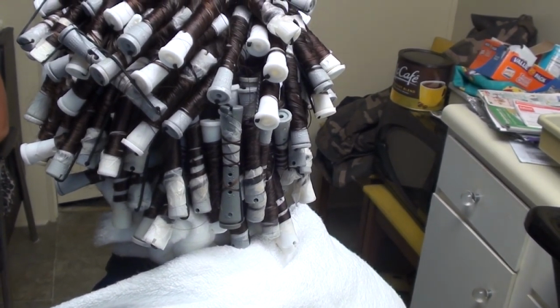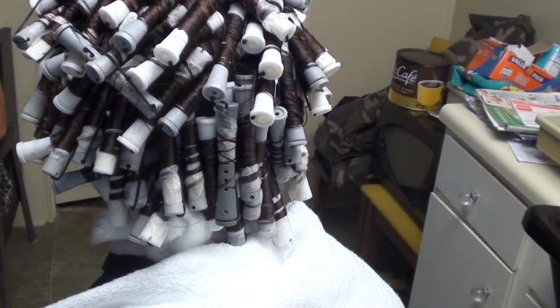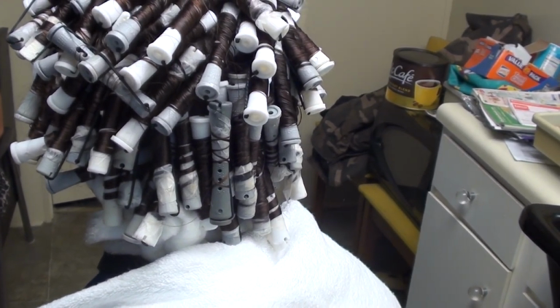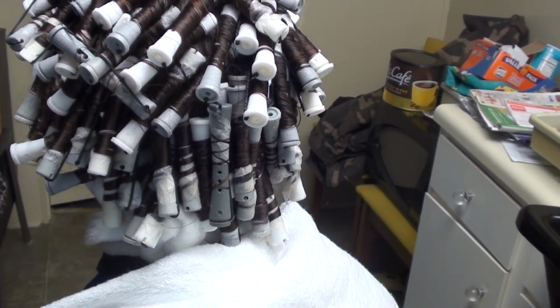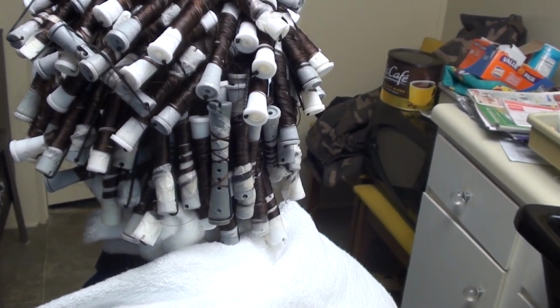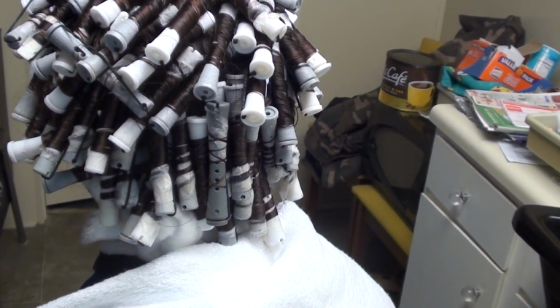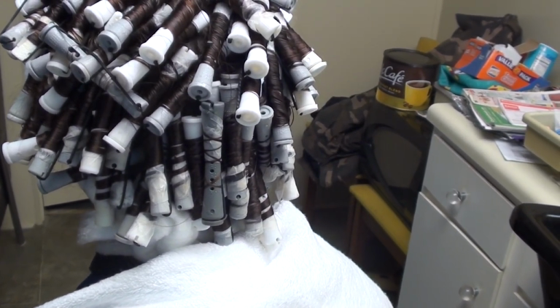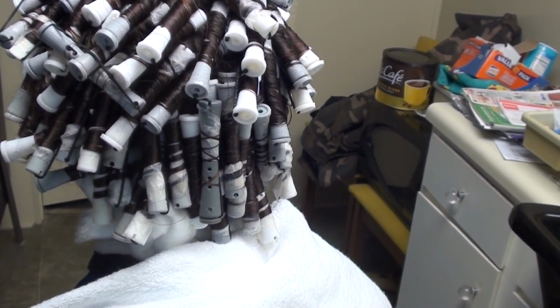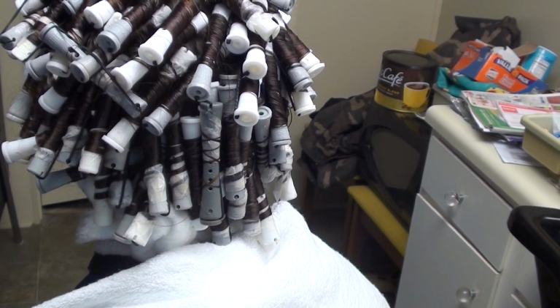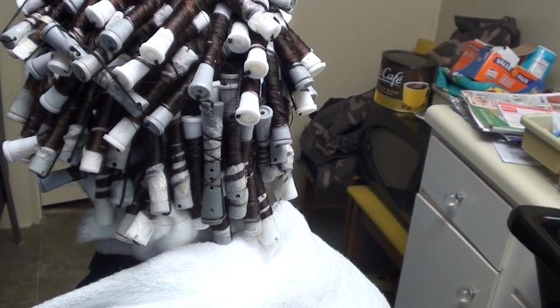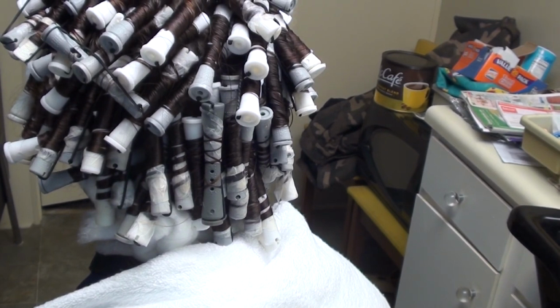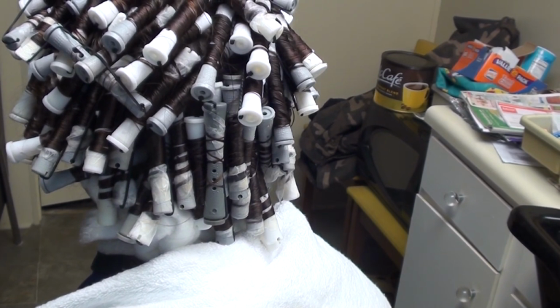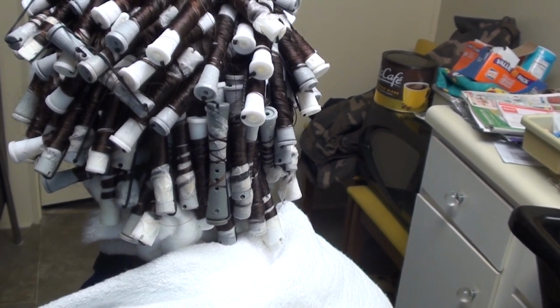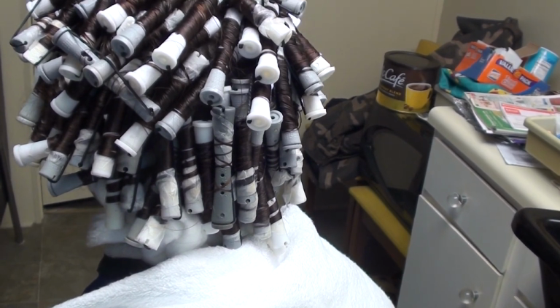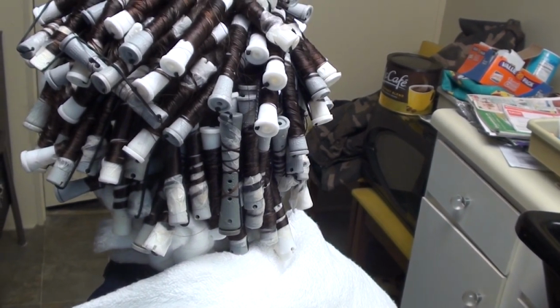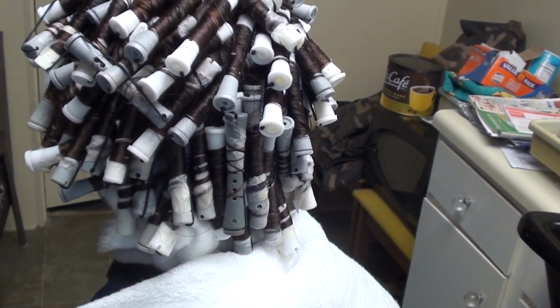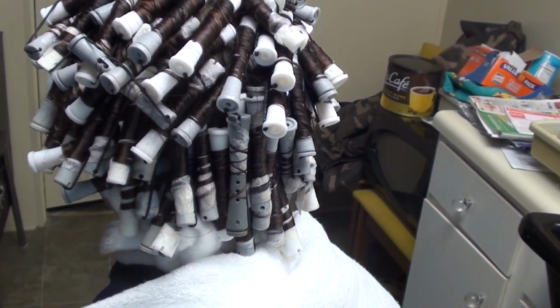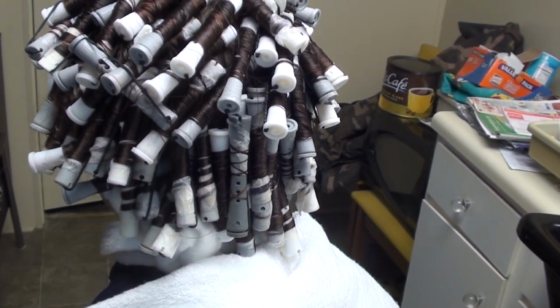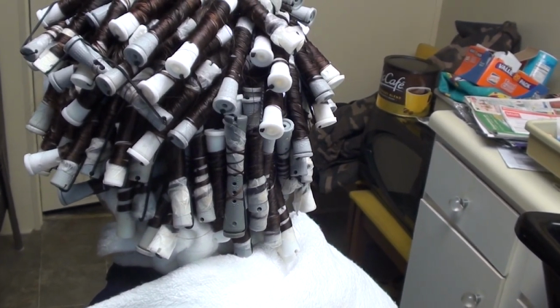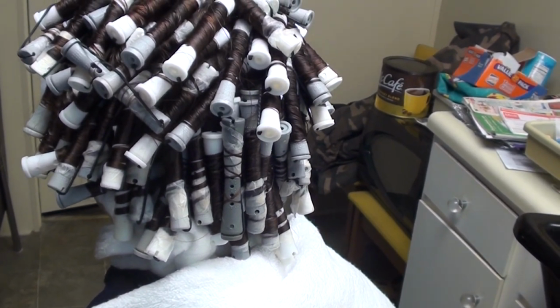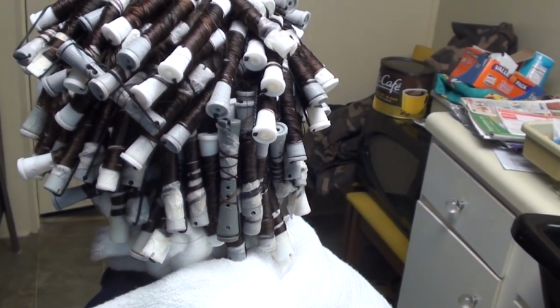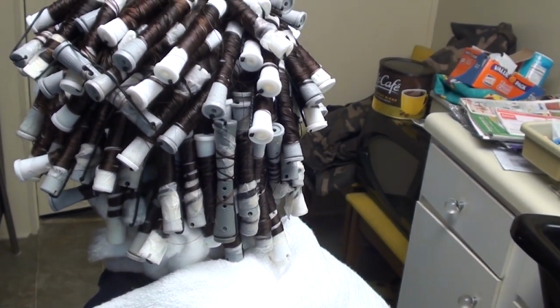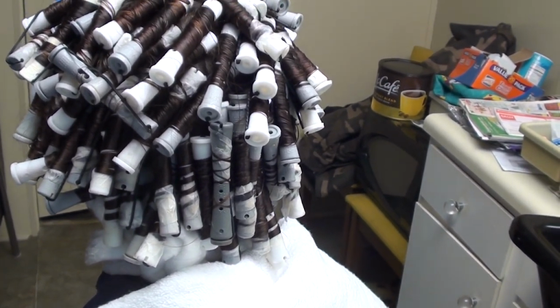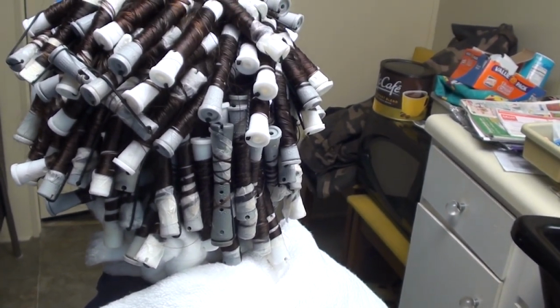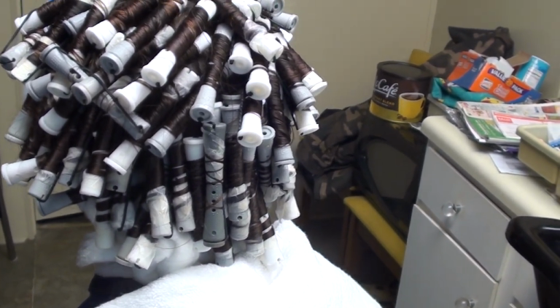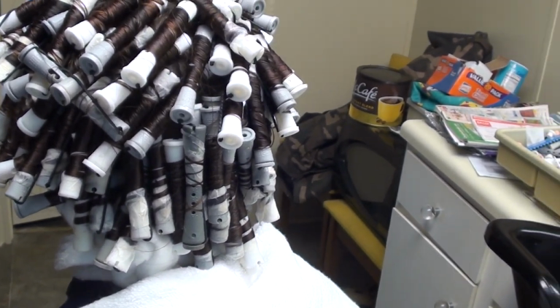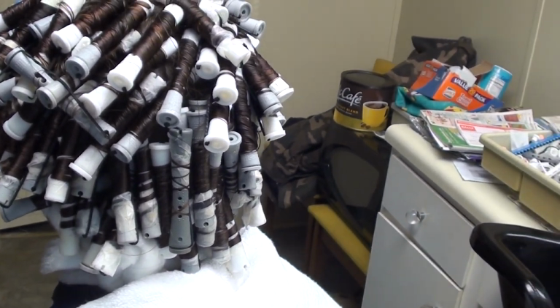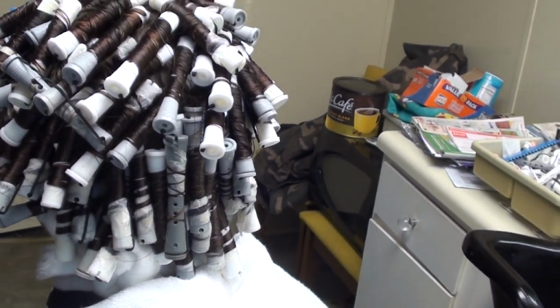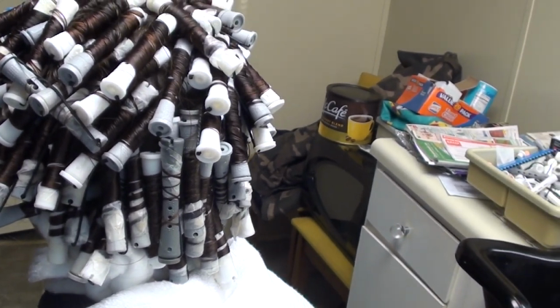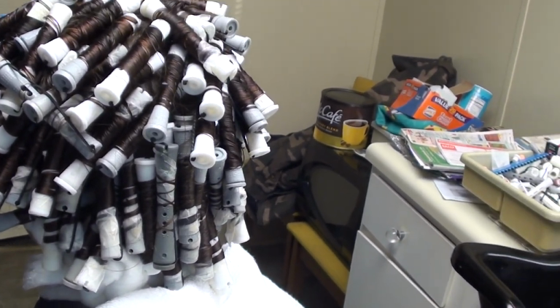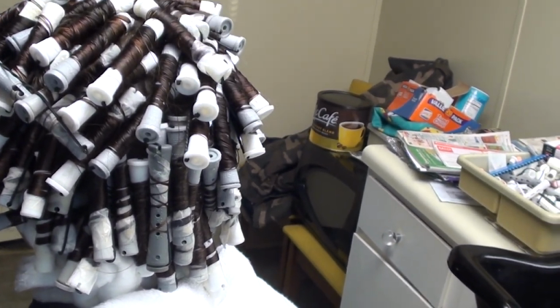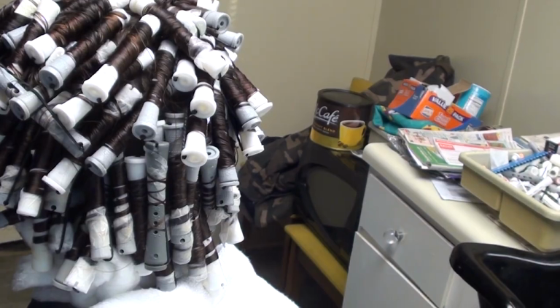Then we're going to put the neutralizer on and we're going to take it down. So we'll be getting finished here in just a minute. Thanks for coming to our channel.